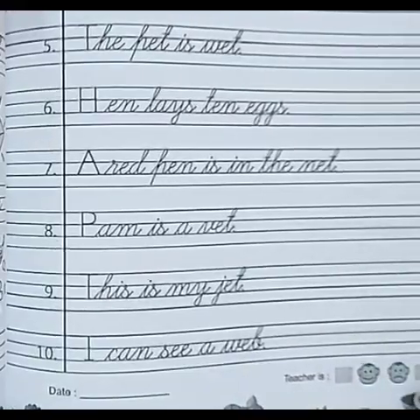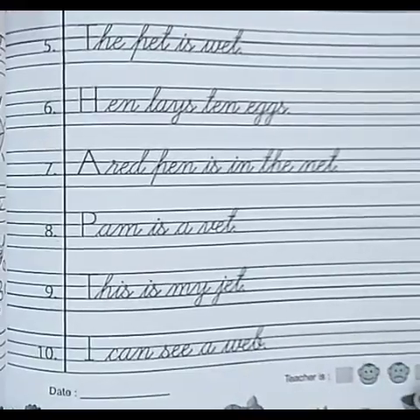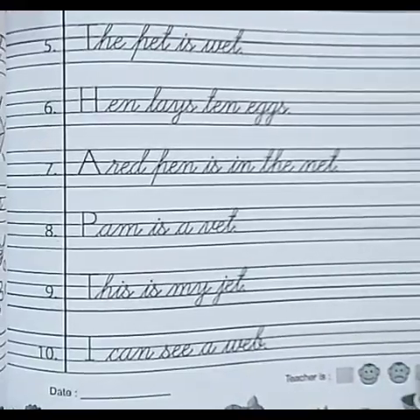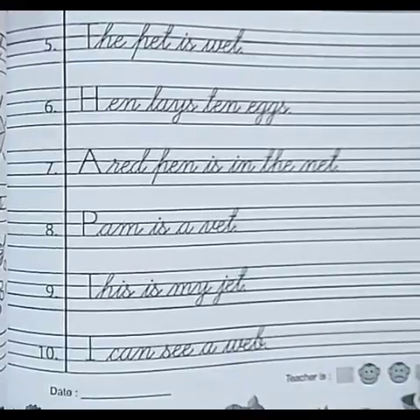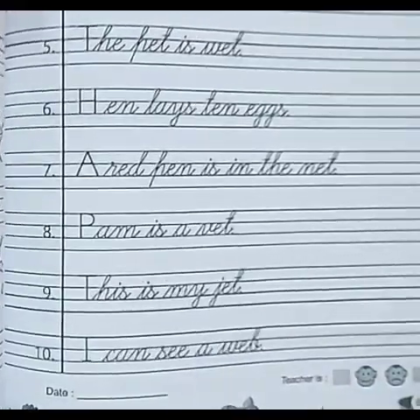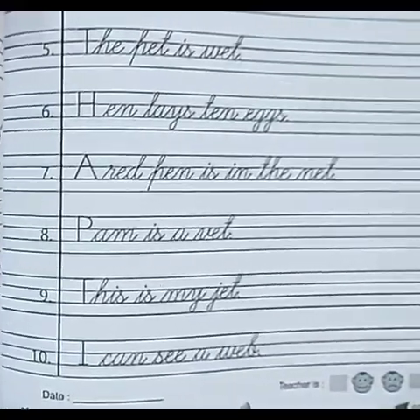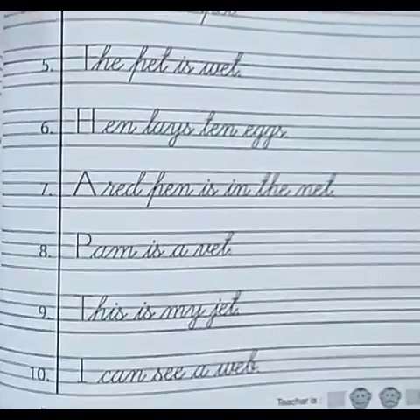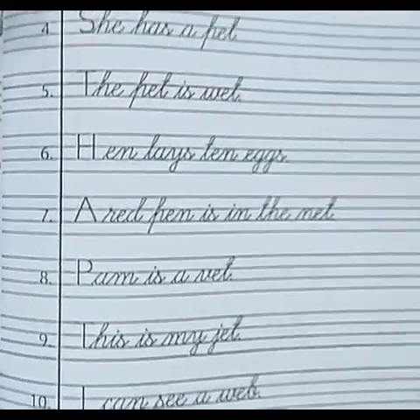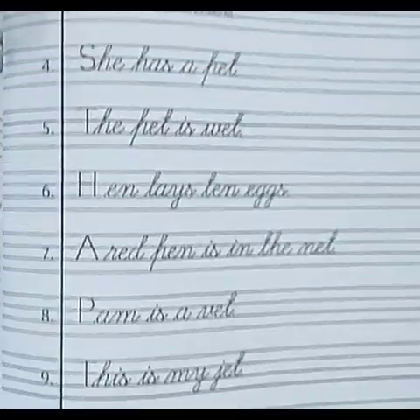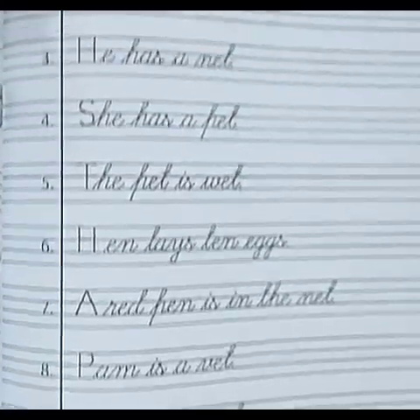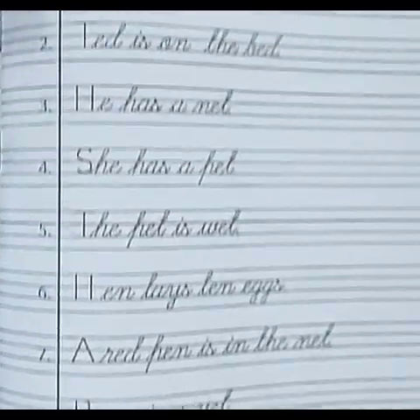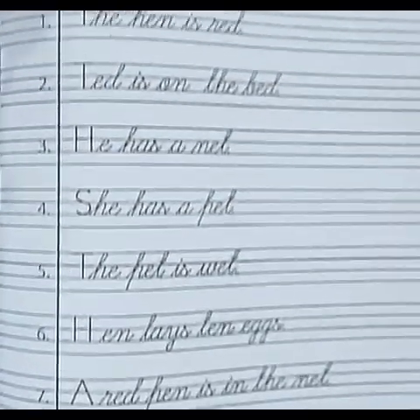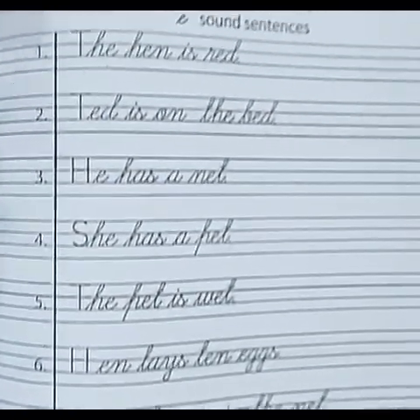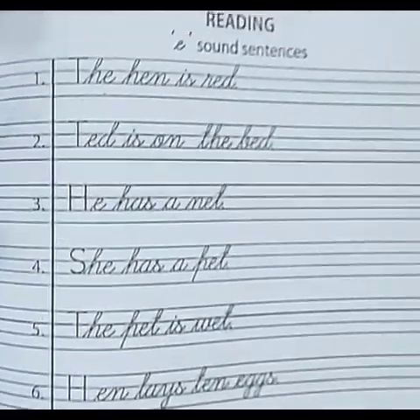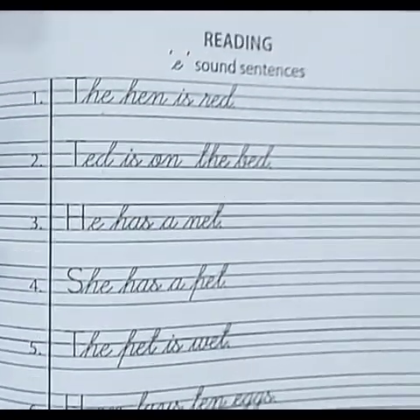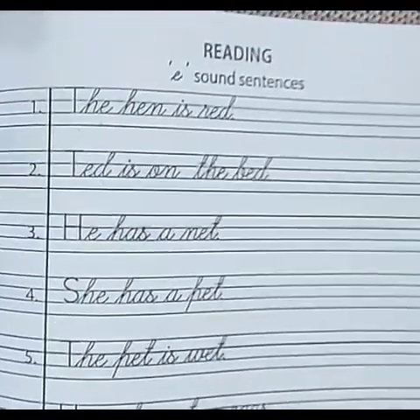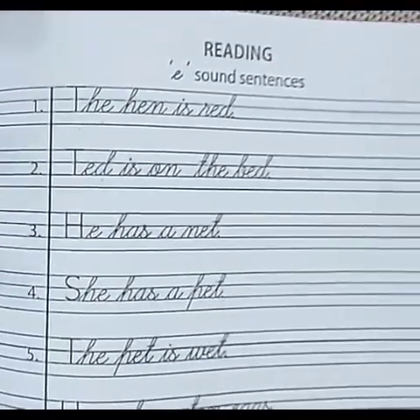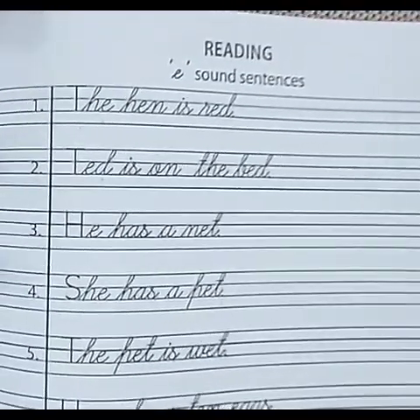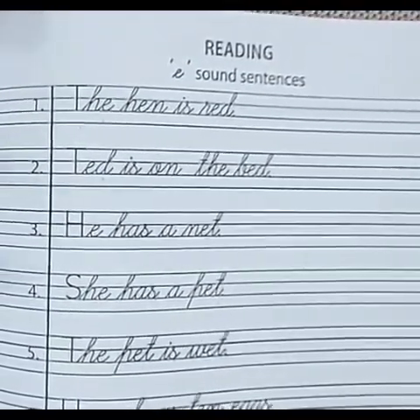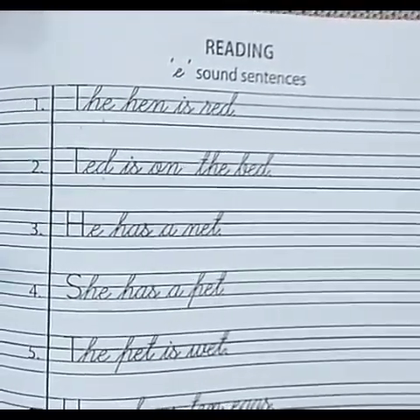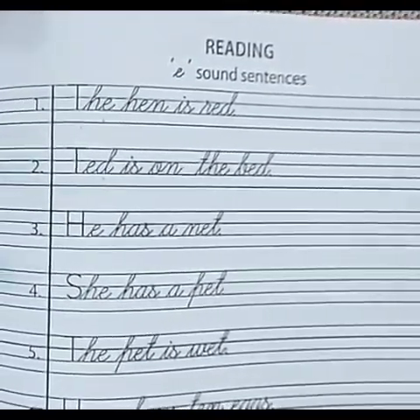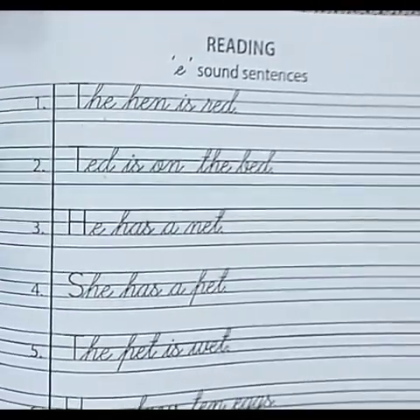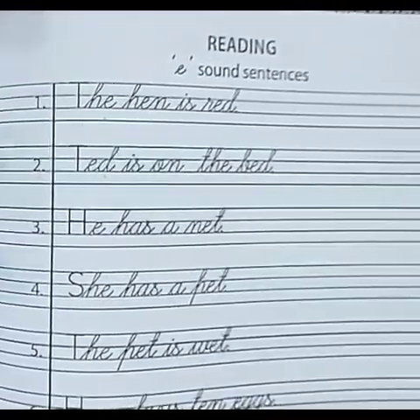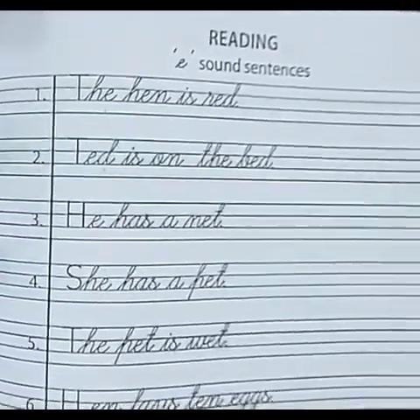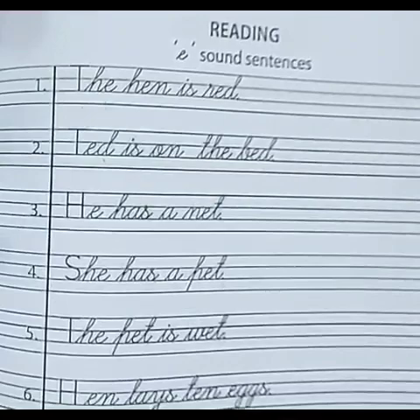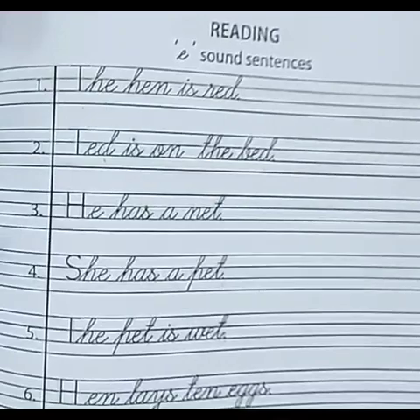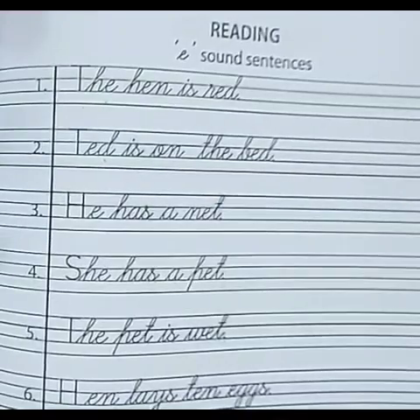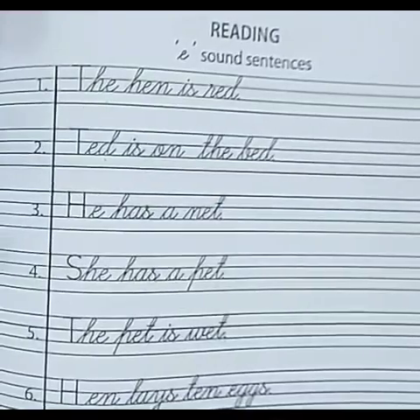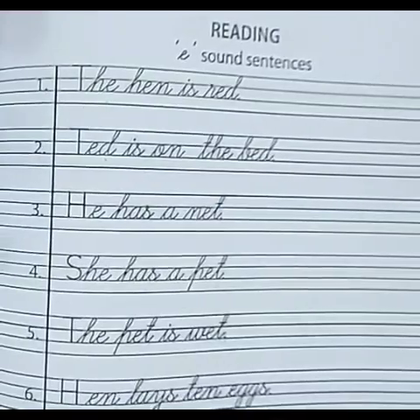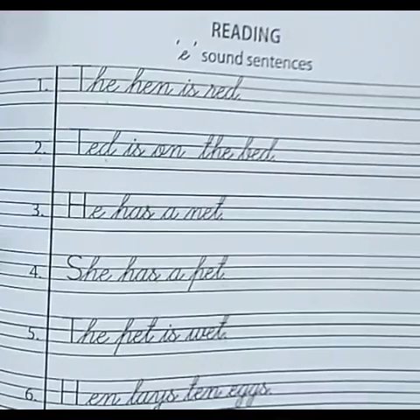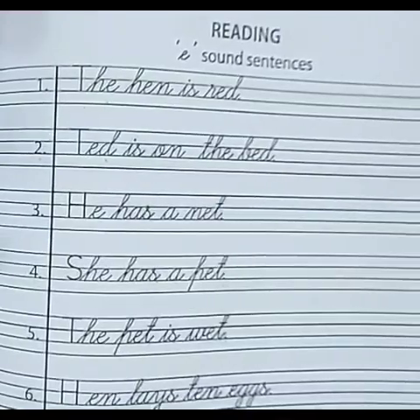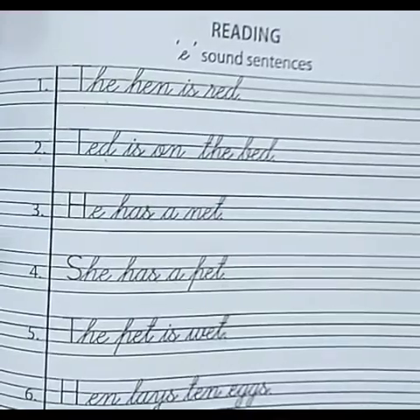So, dear children, you have to do sentence reading like this way. Thank you.